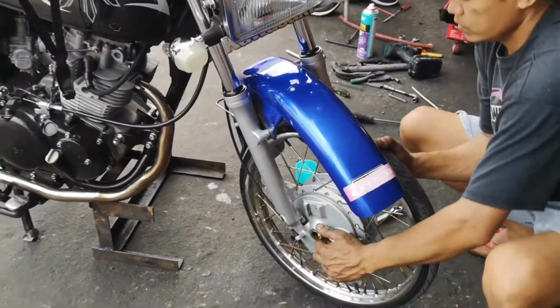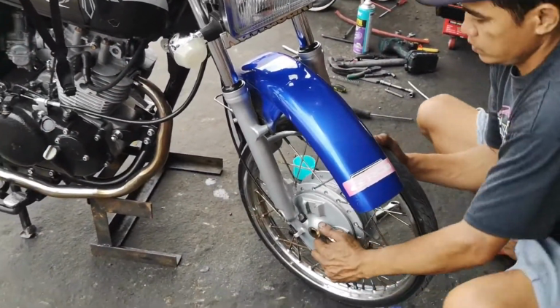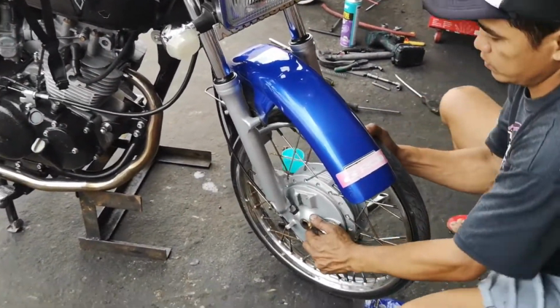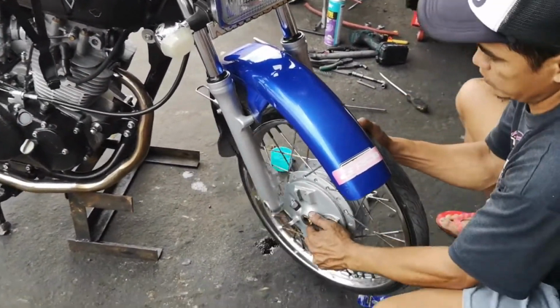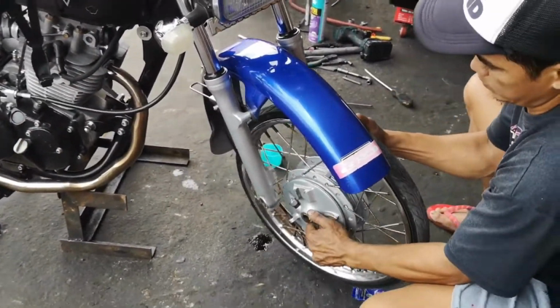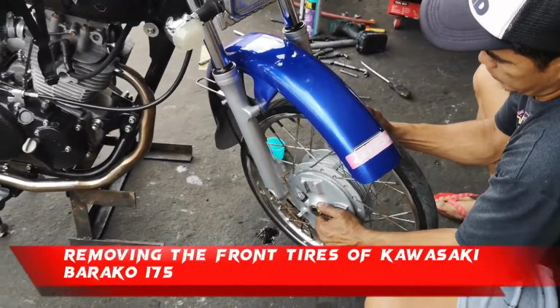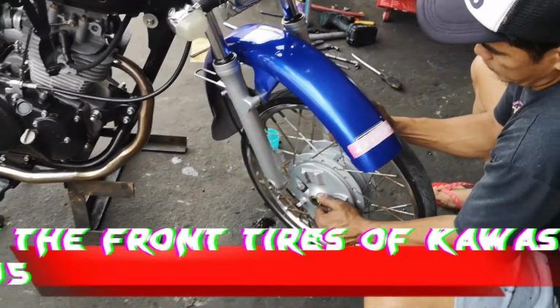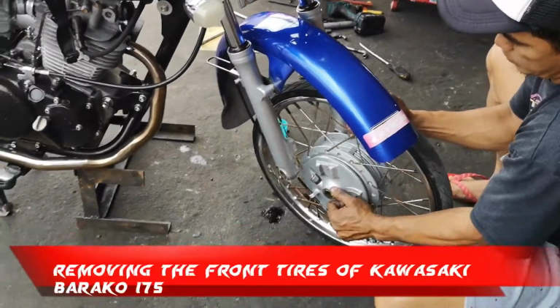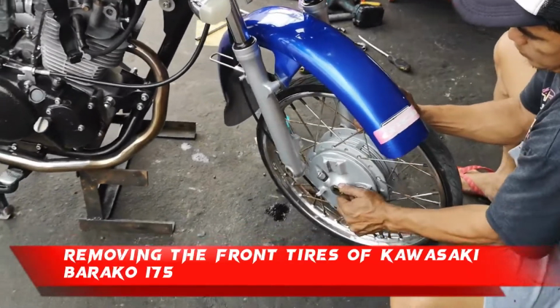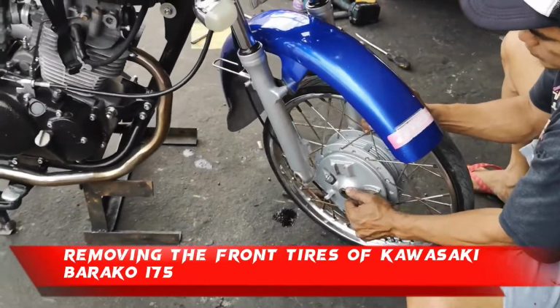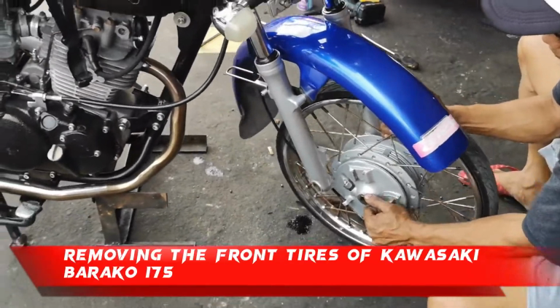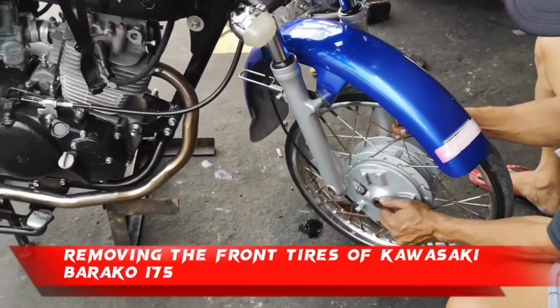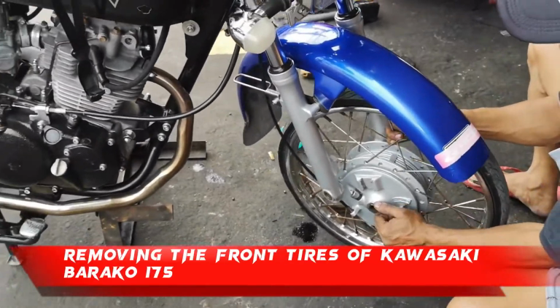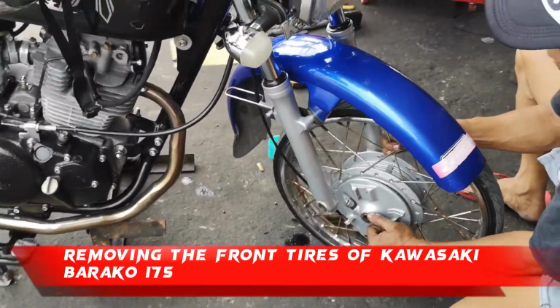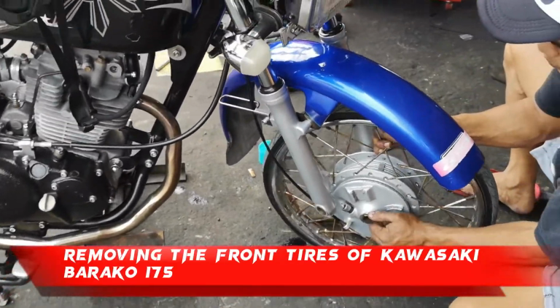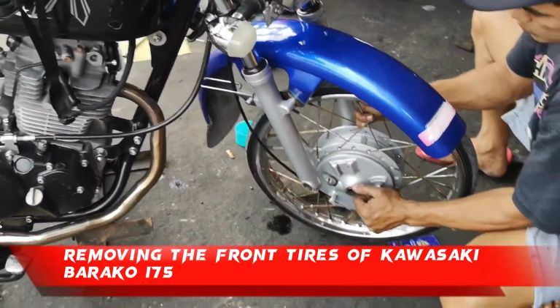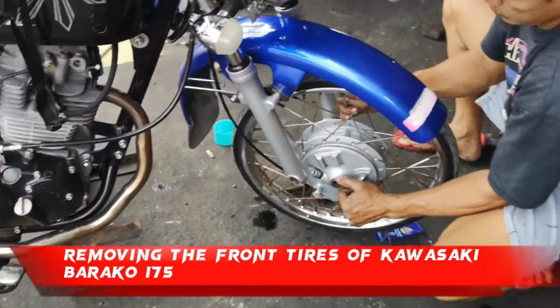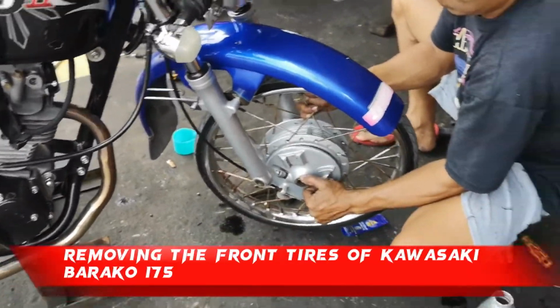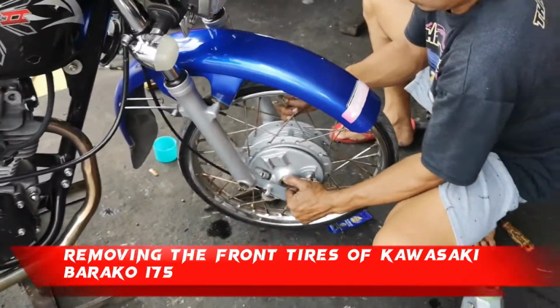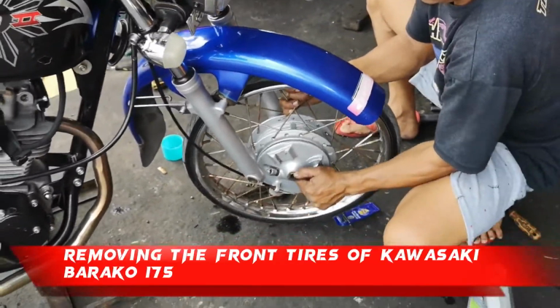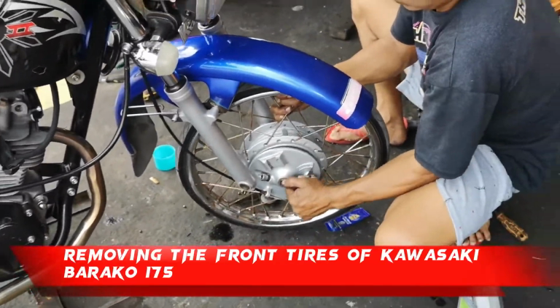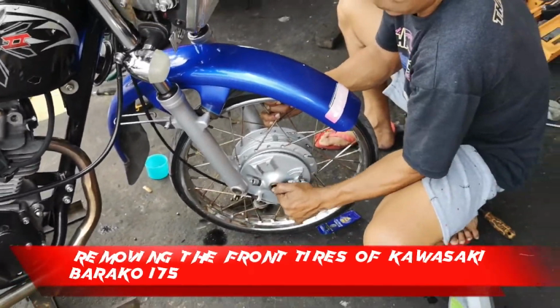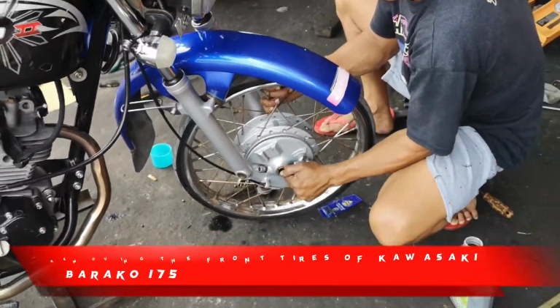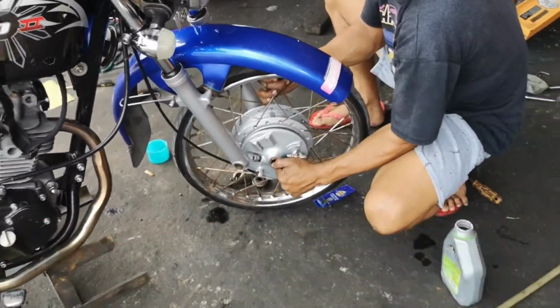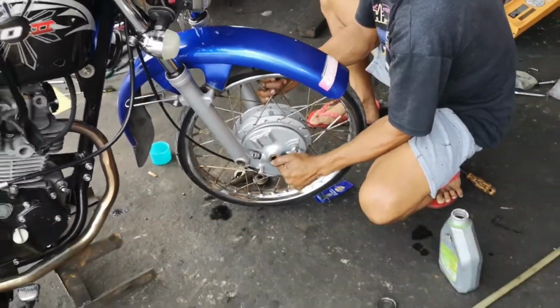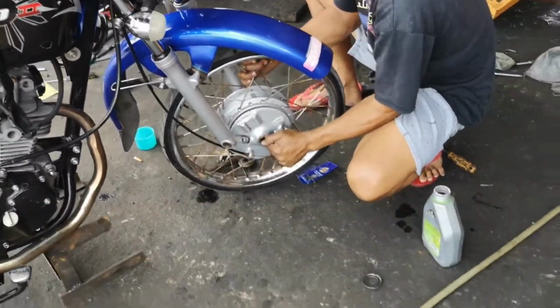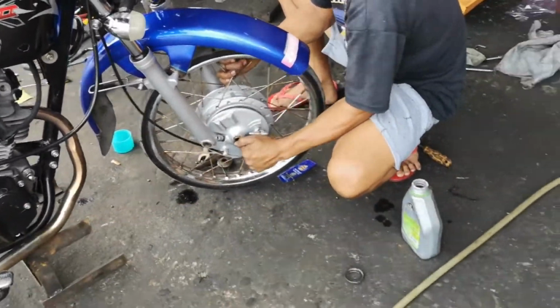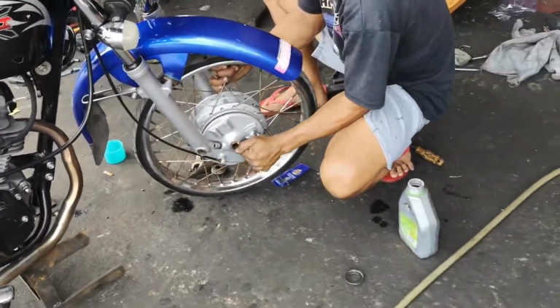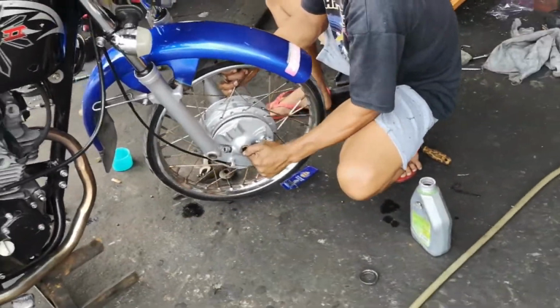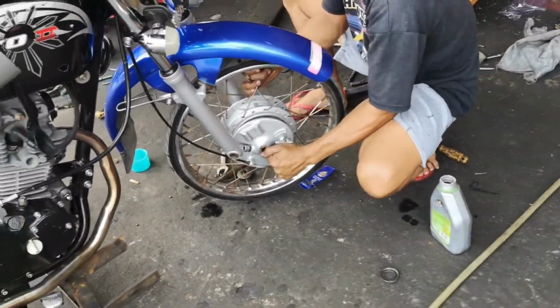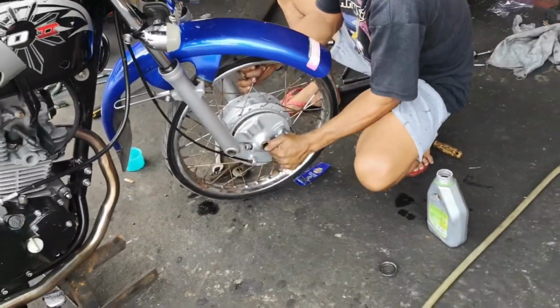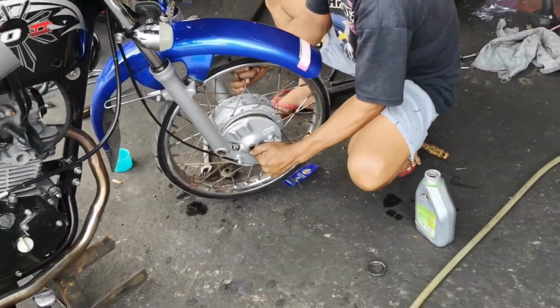Removing the front tires of Kawasaki Barako 175.